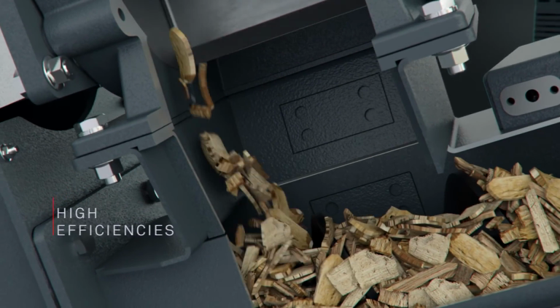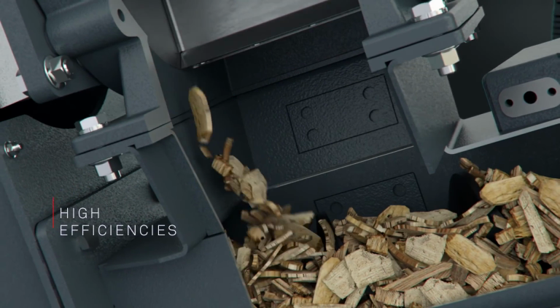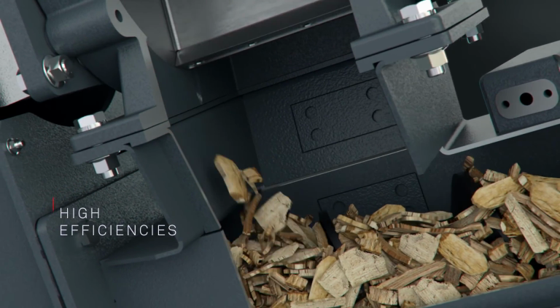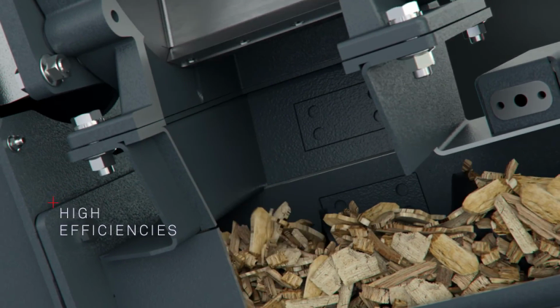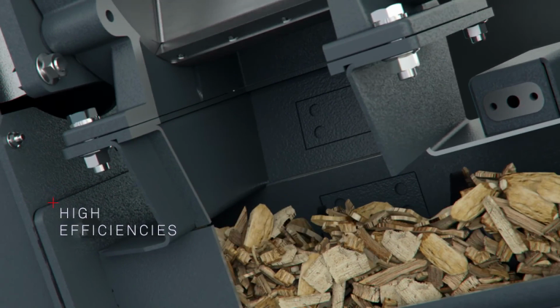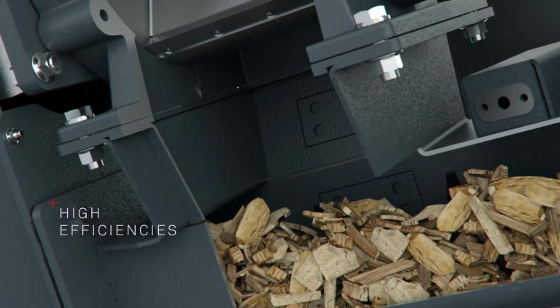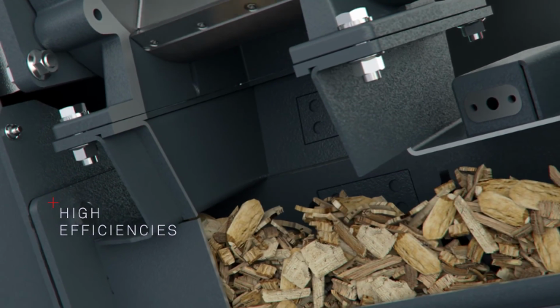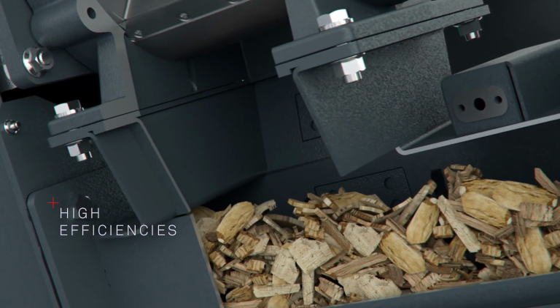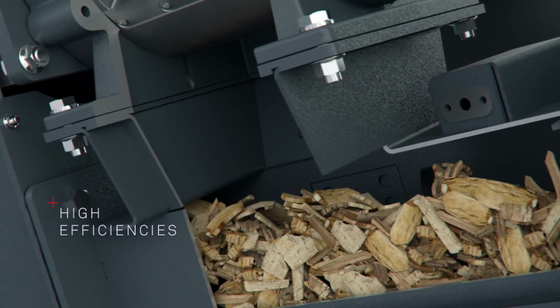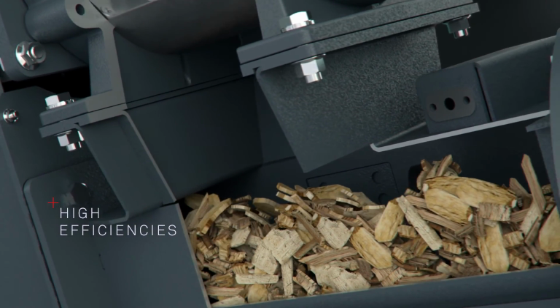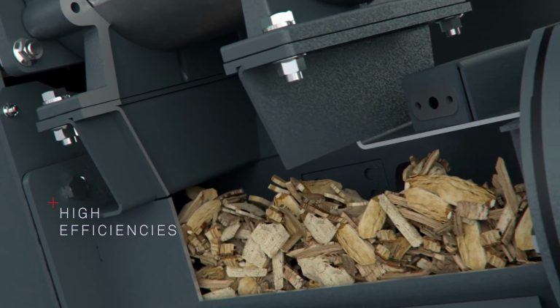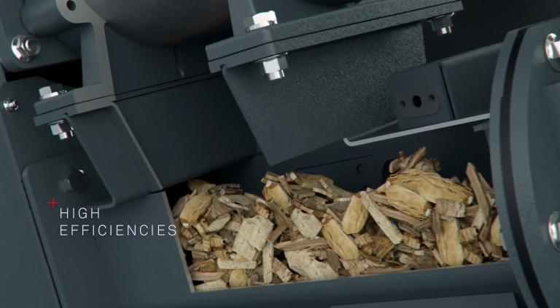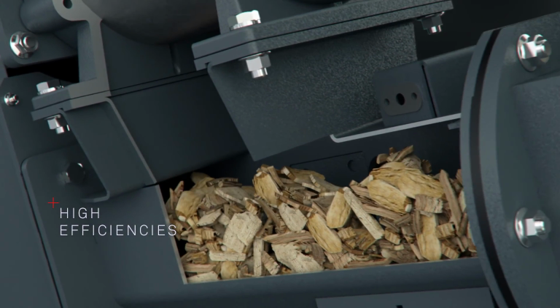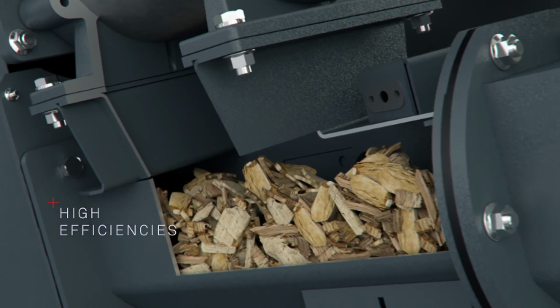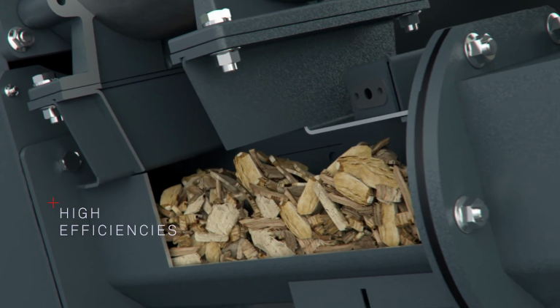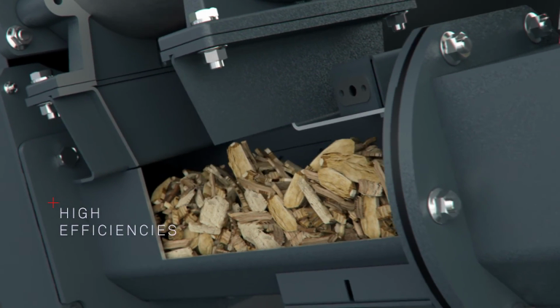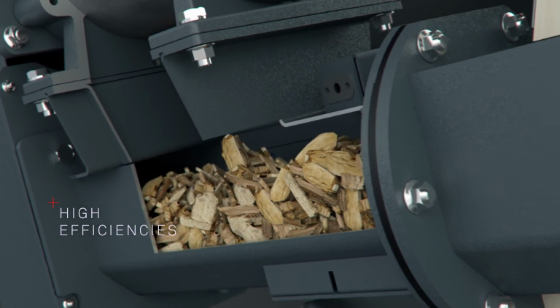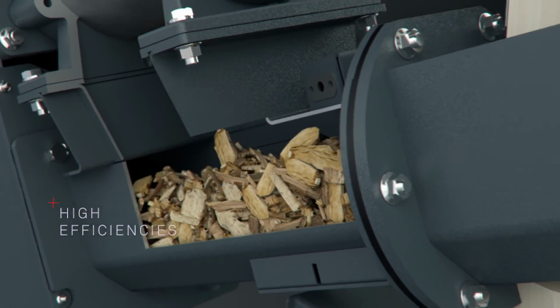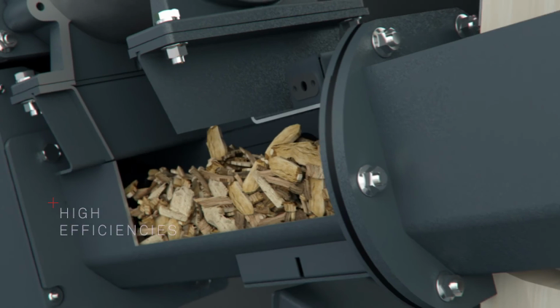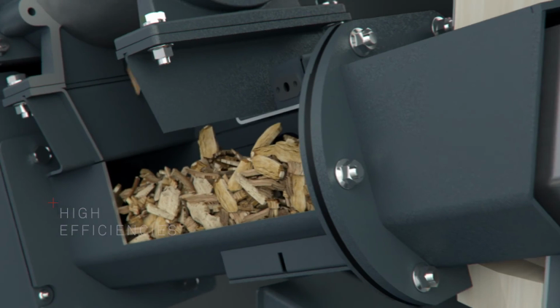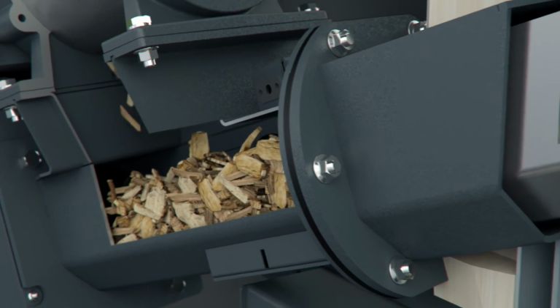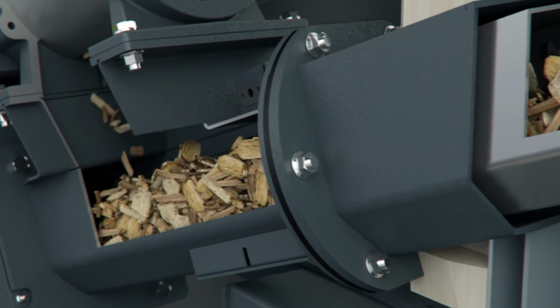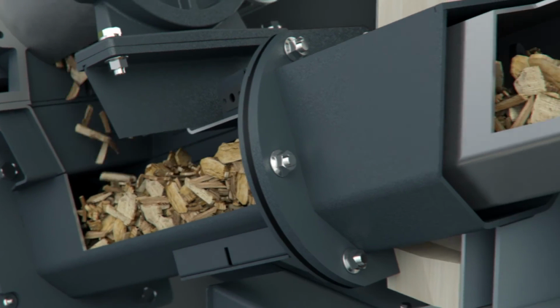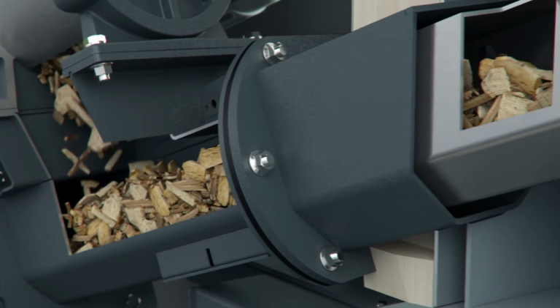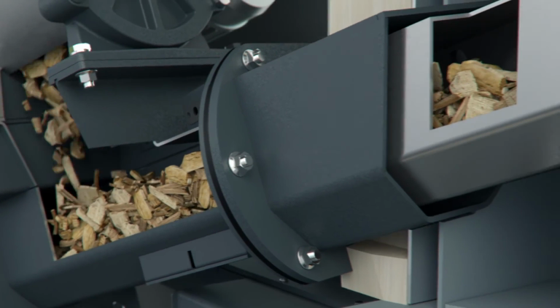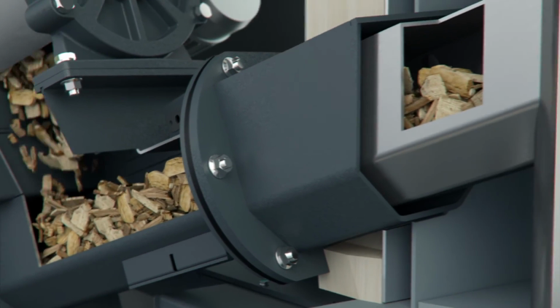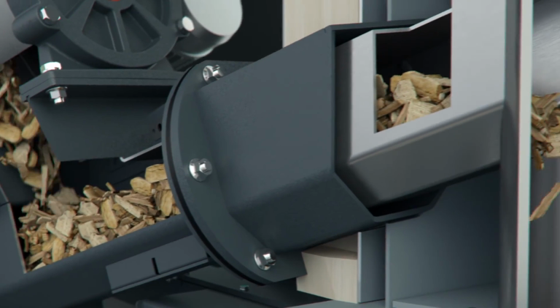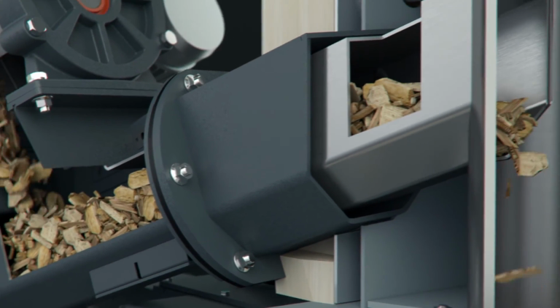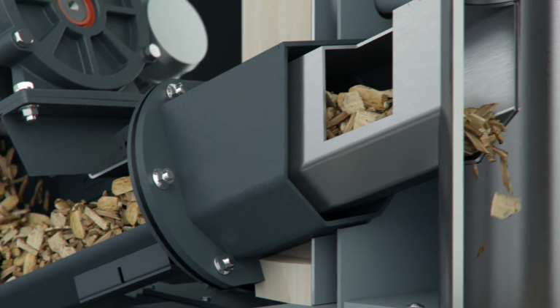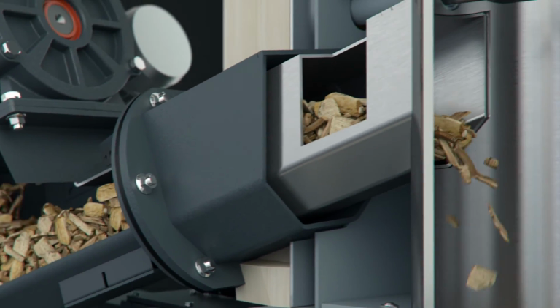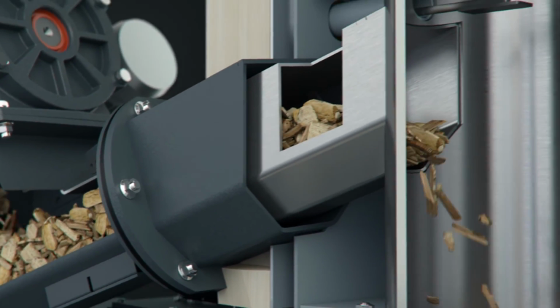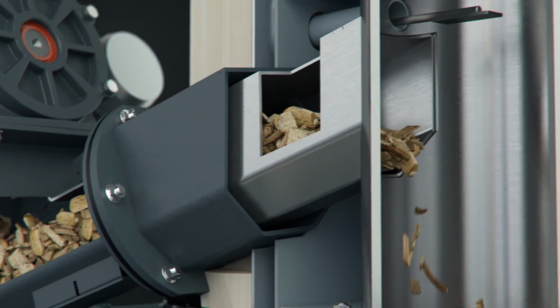From the rotary feeder, the wood chip falls into the Stoker auger, which transports it into the stainless steel combustion chamber.